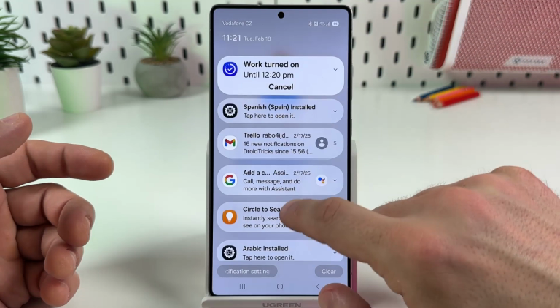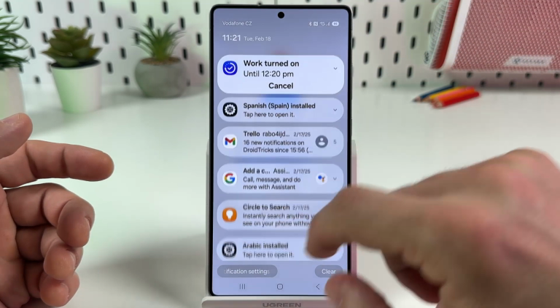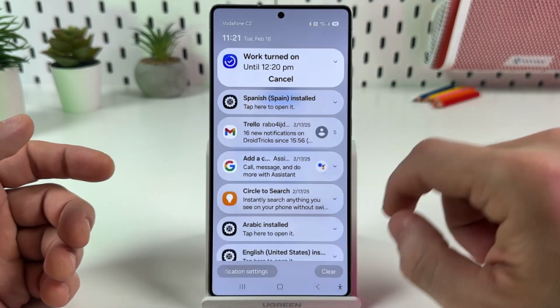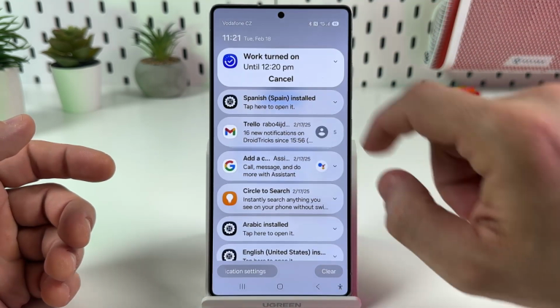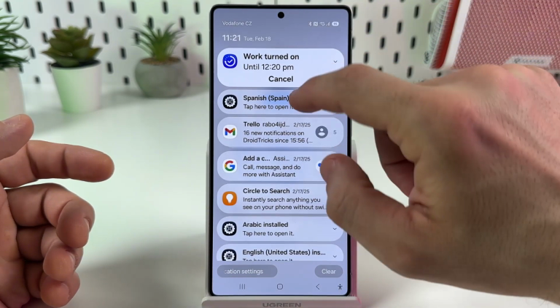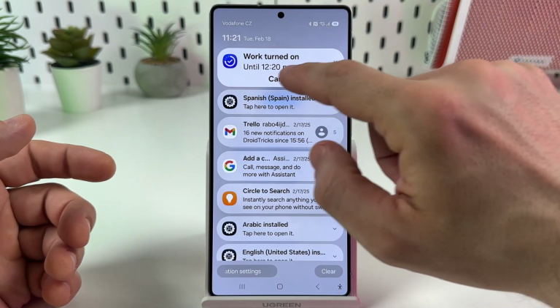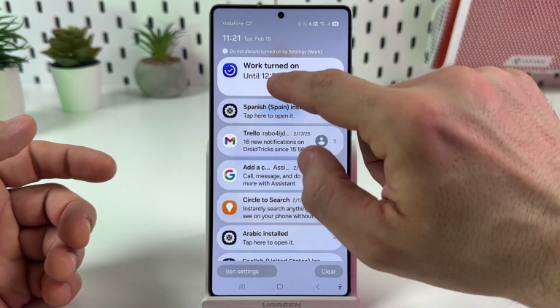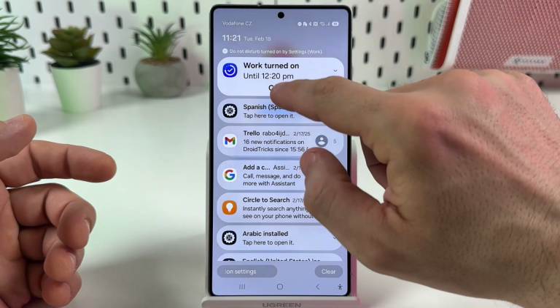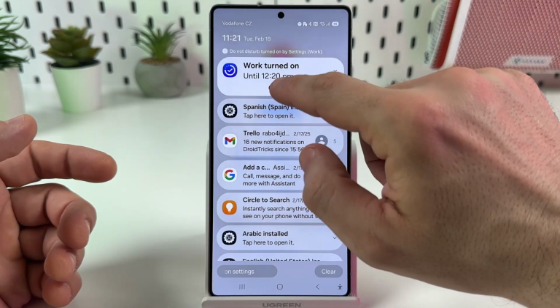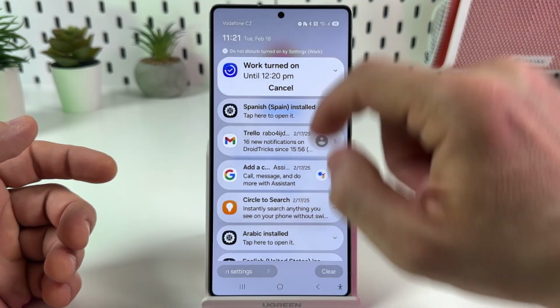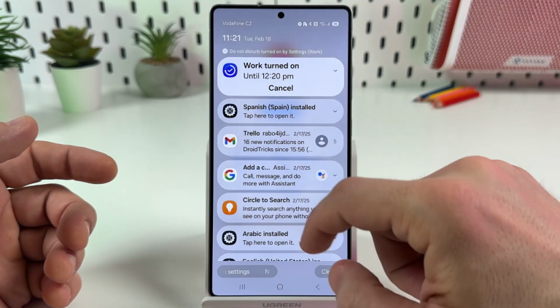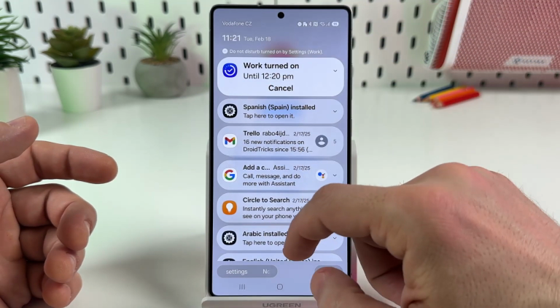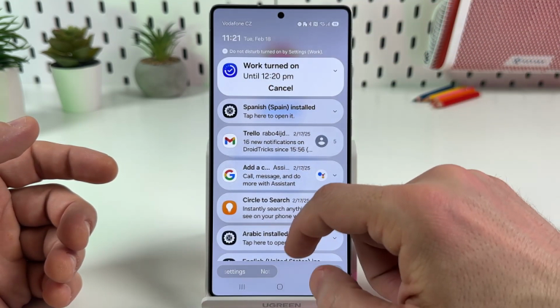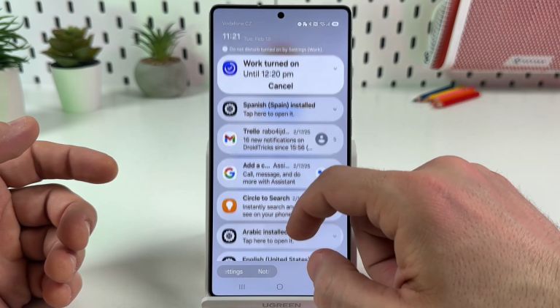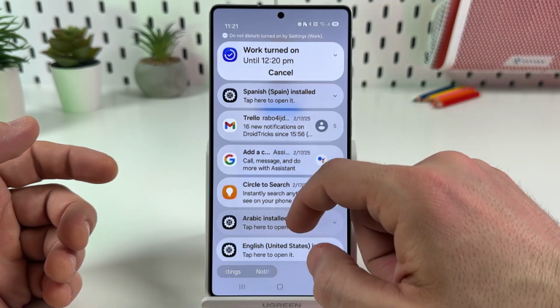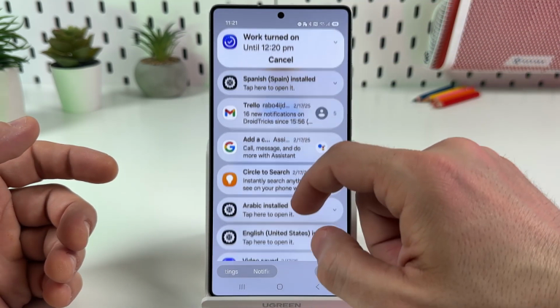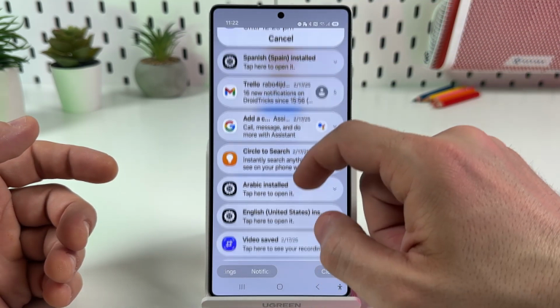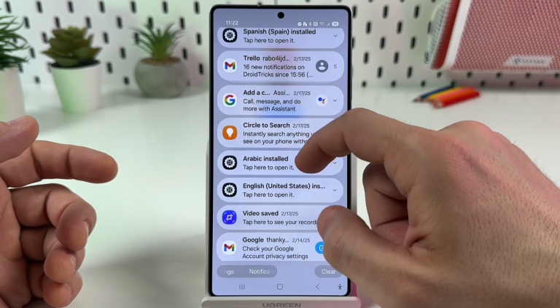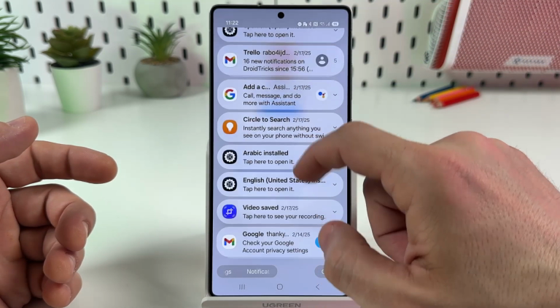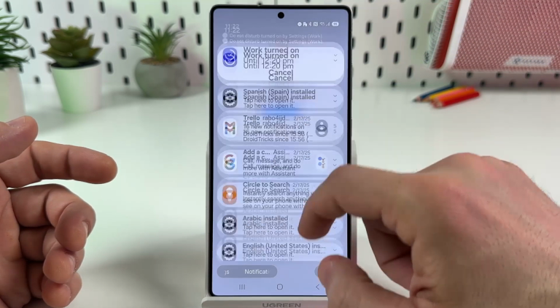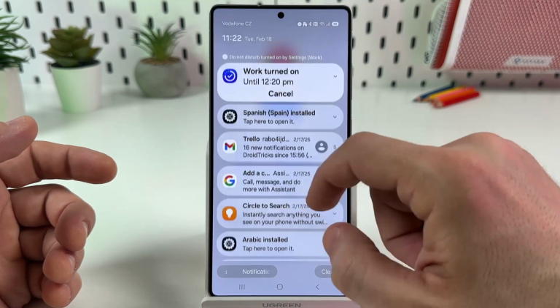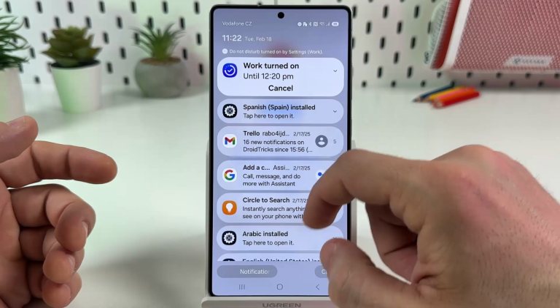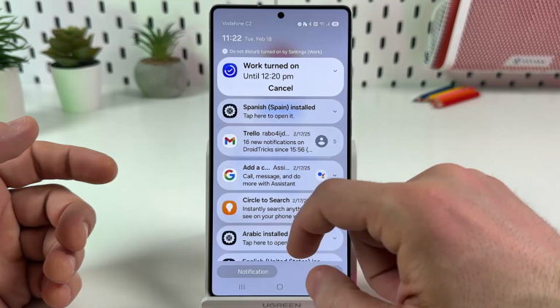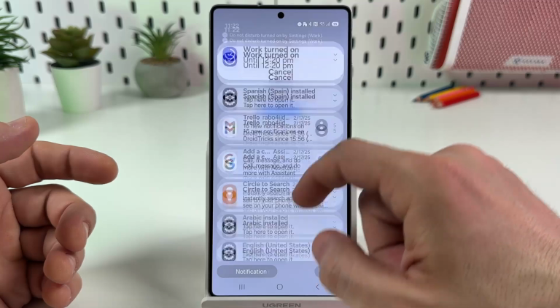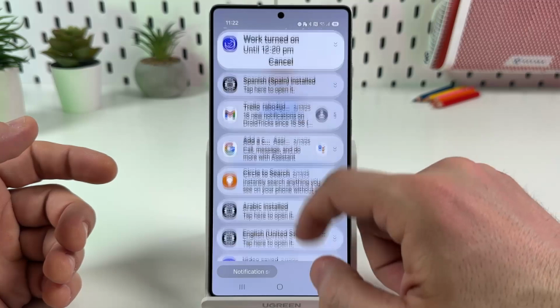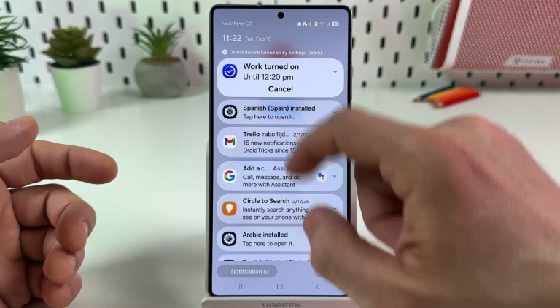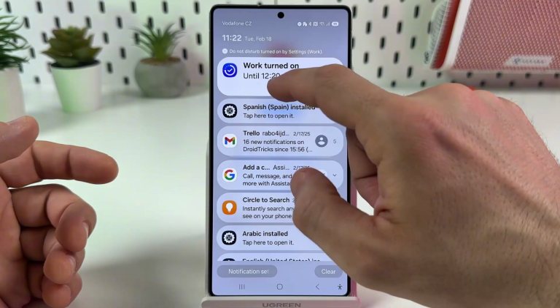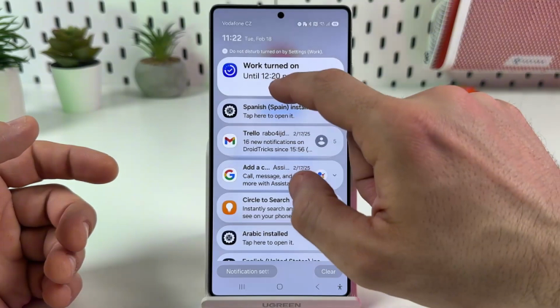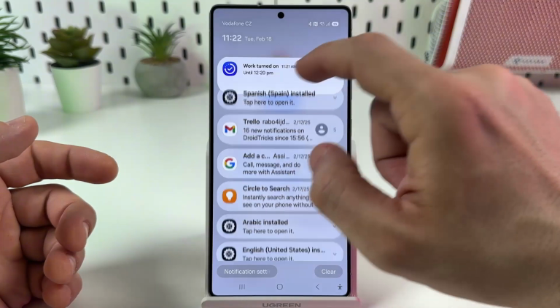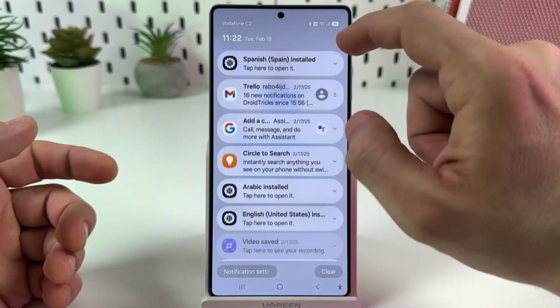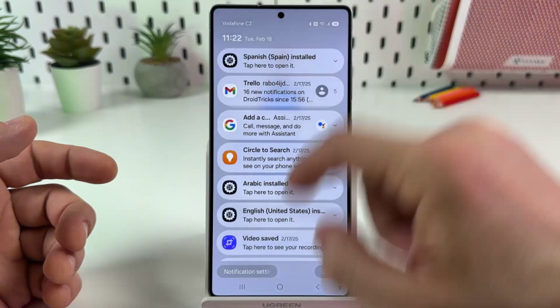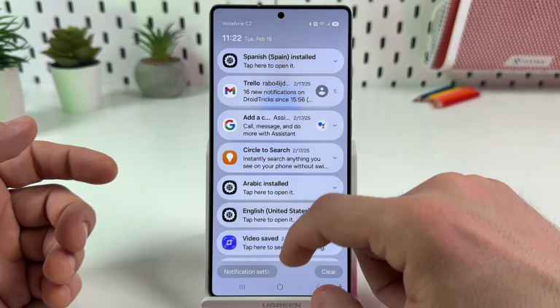Now let's see — we can cancel work mode from the notifications panel. Let's cancel it.